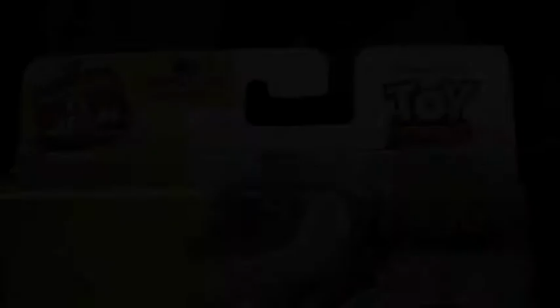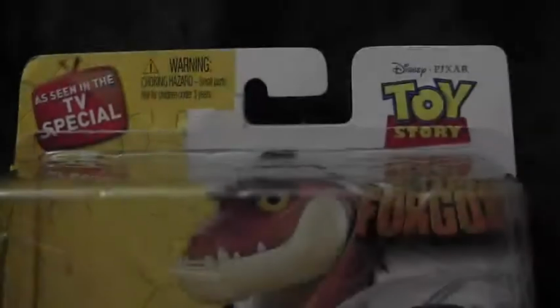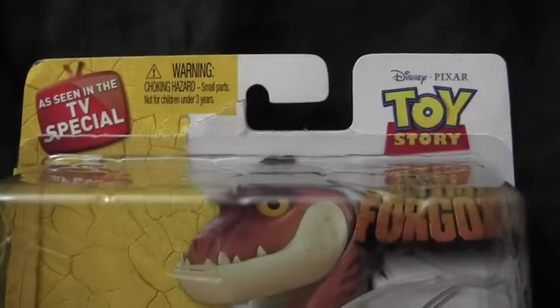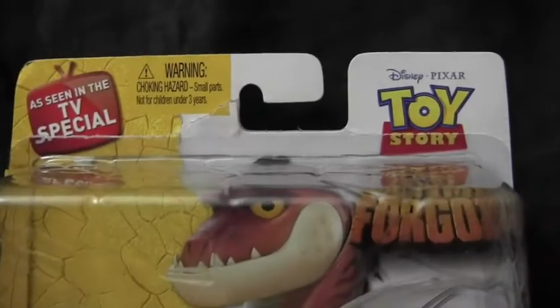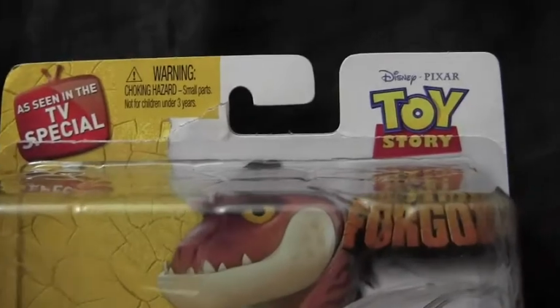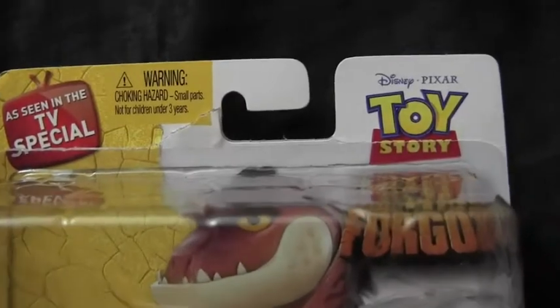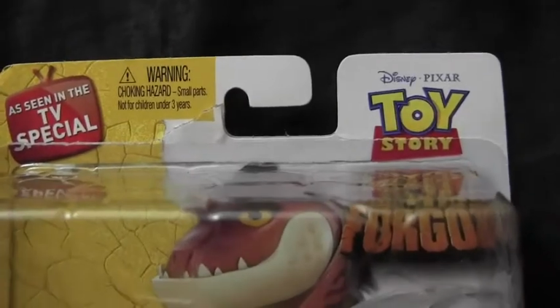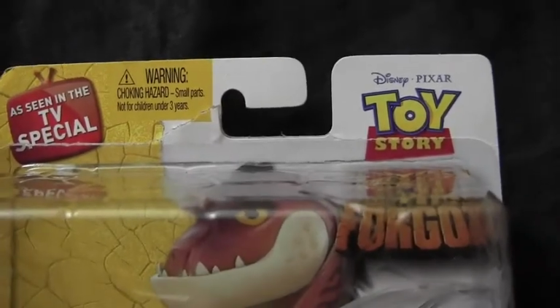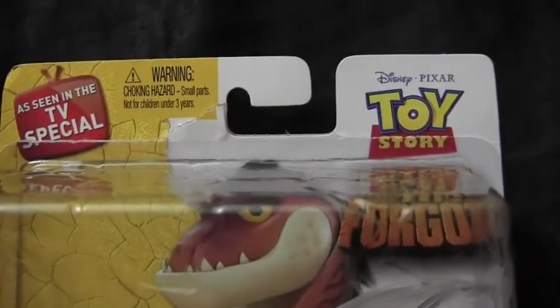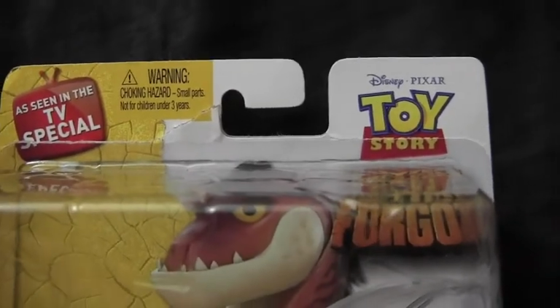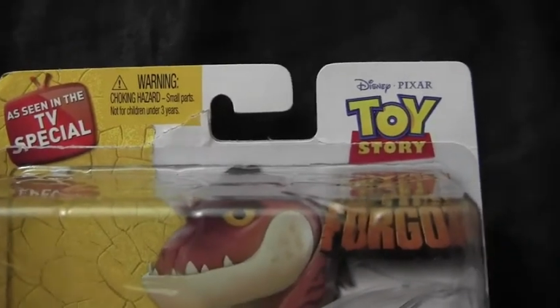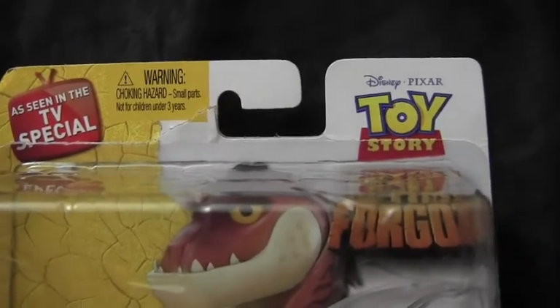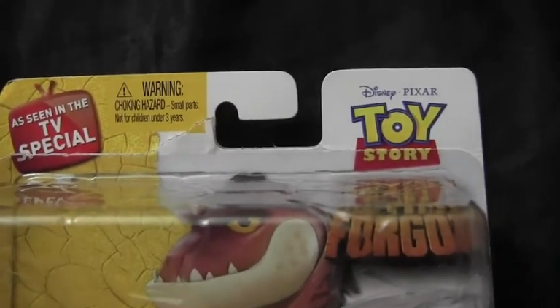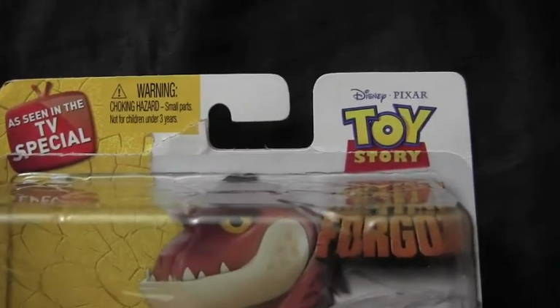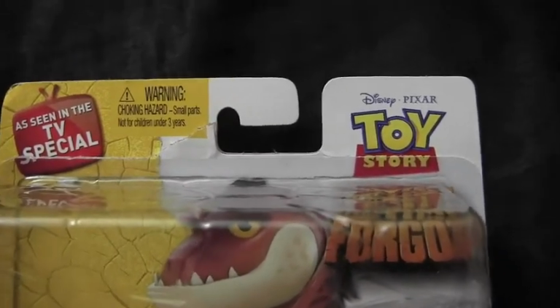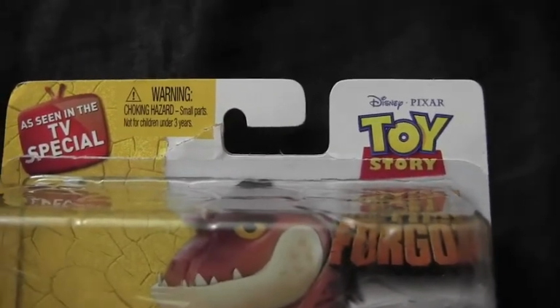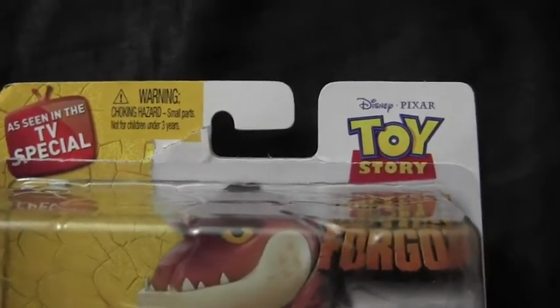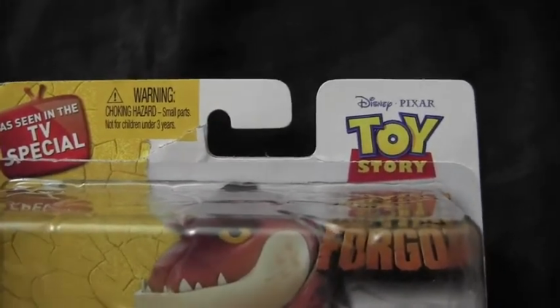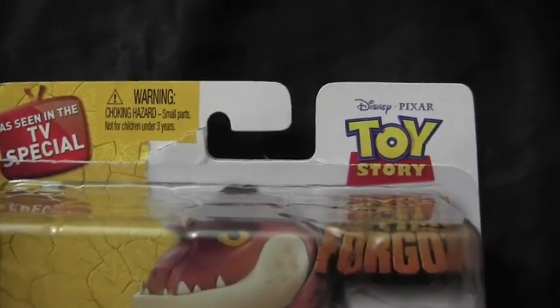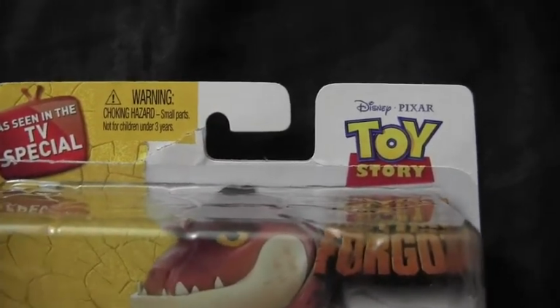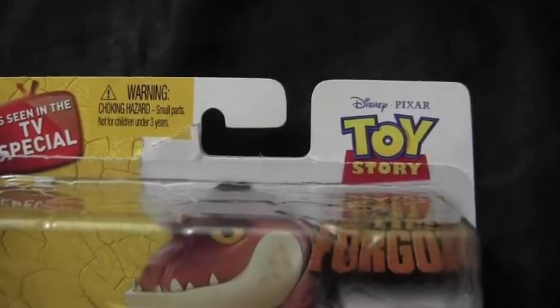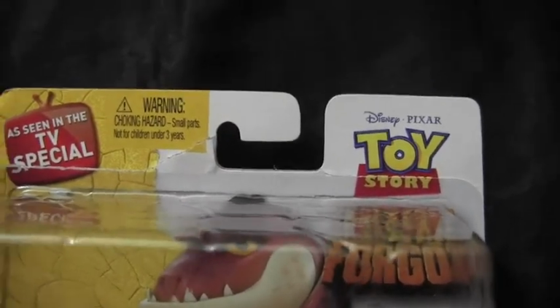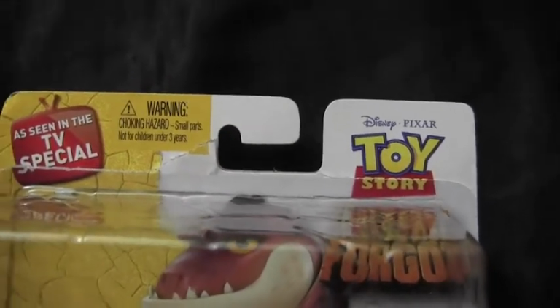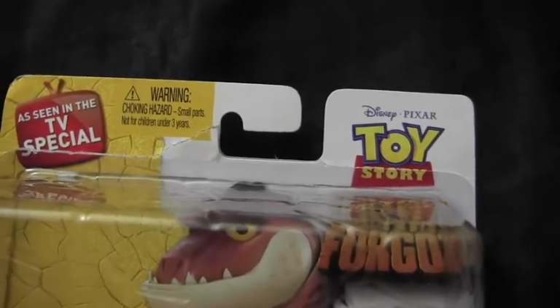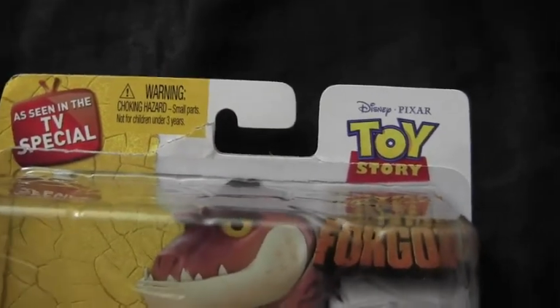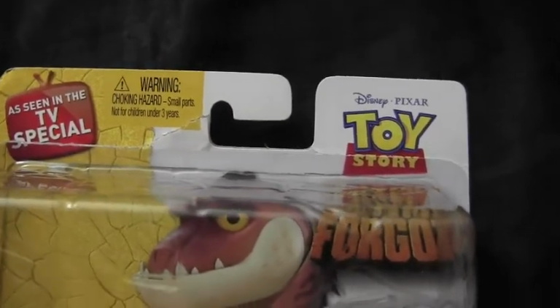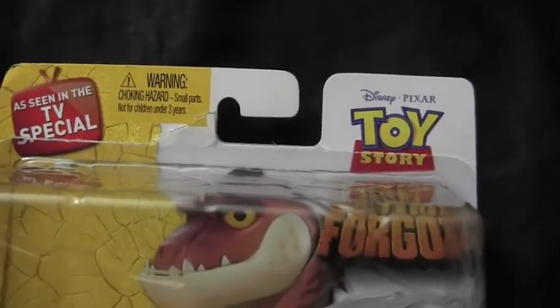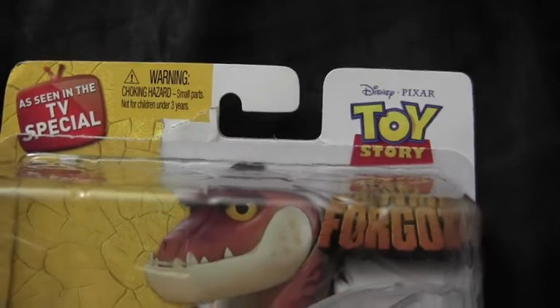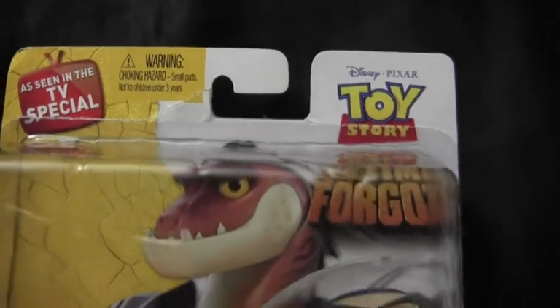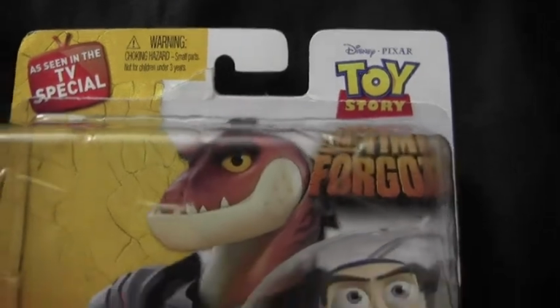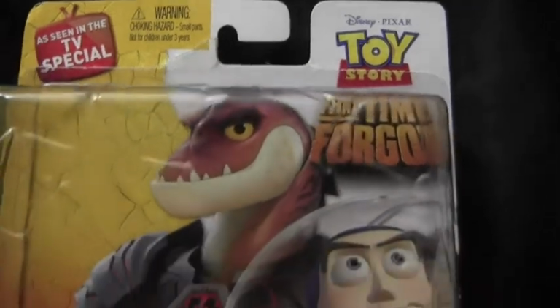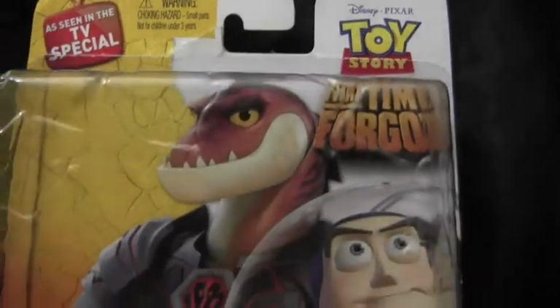Yo, what's up? It's Manny. This is going to be my review of the Reptilious Maximus figure. This is from Toy Story That Time Forgot.